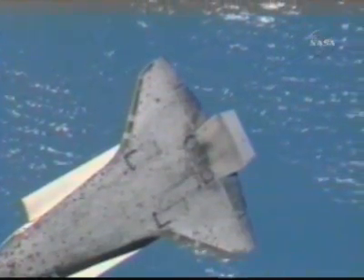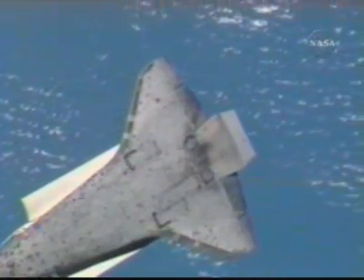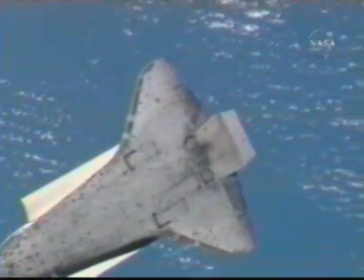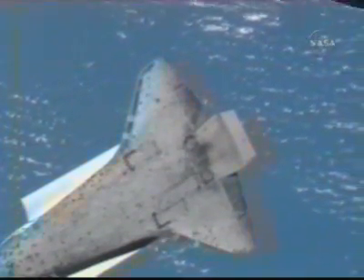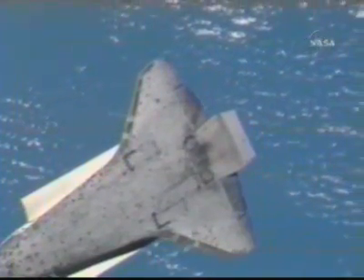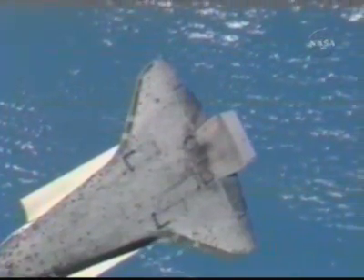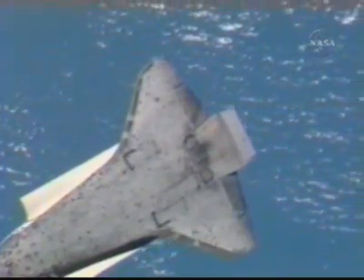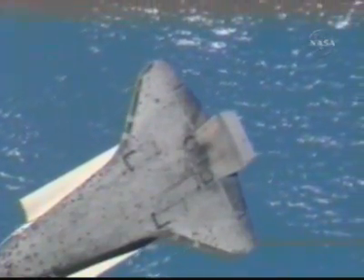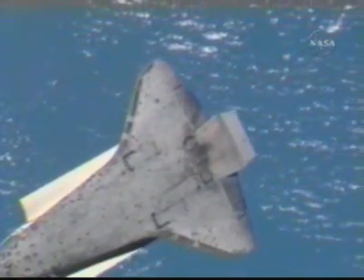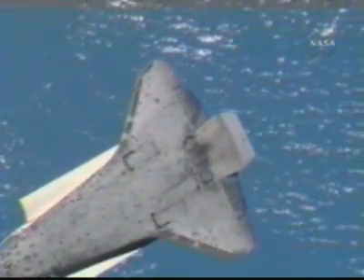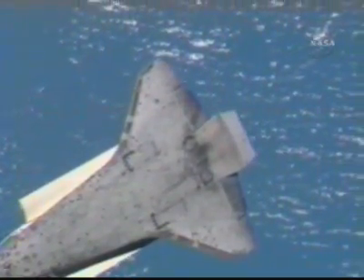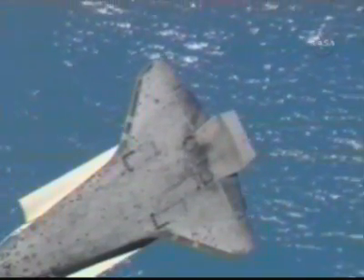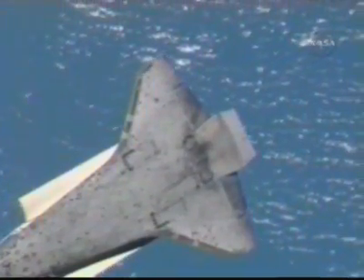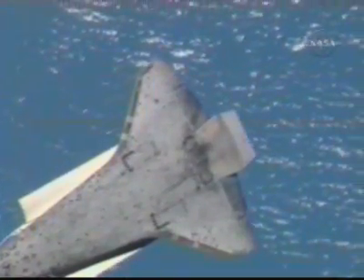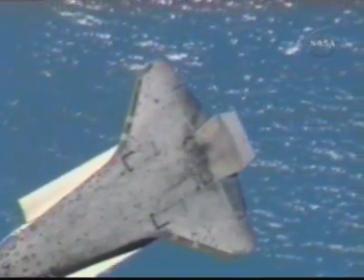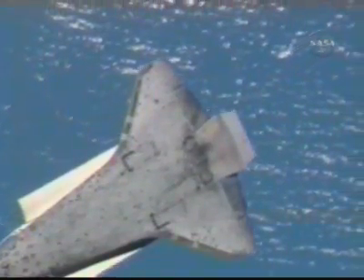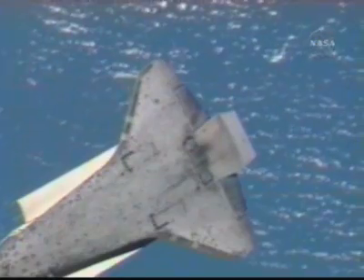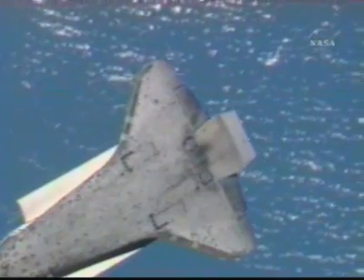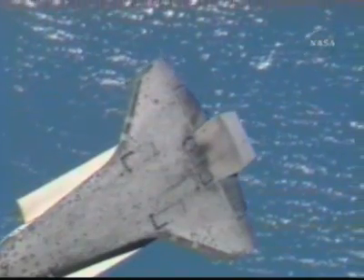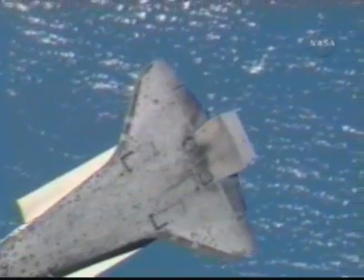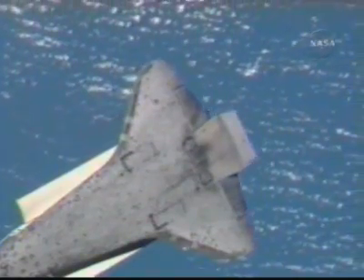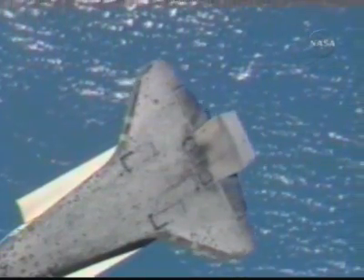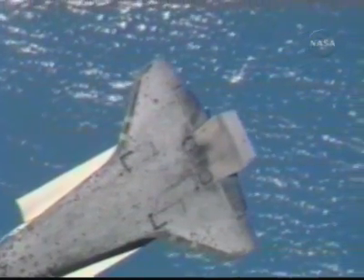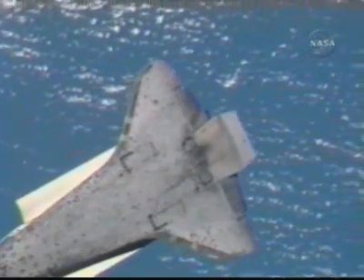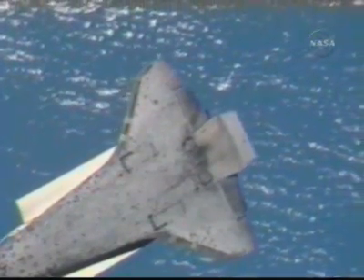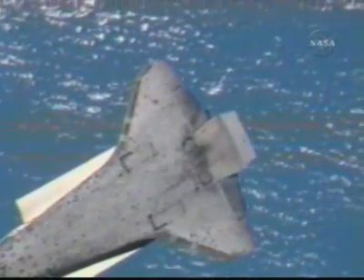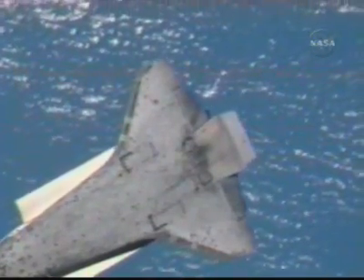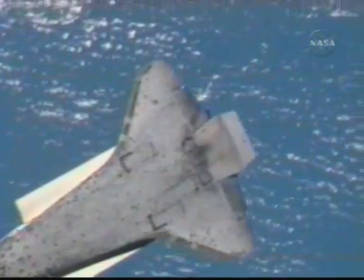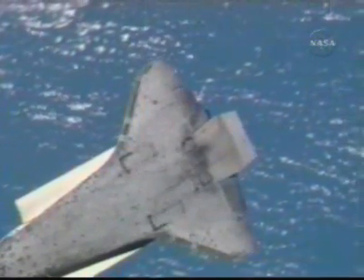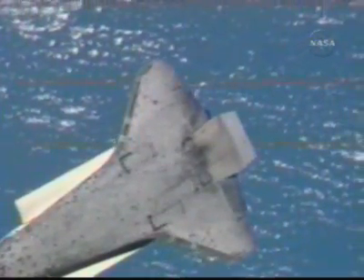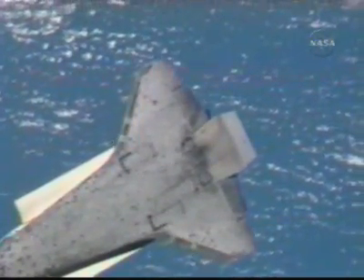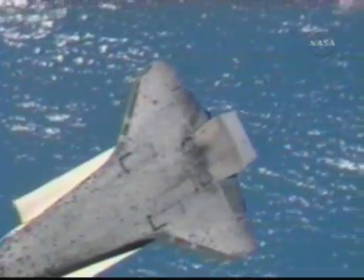Those photos have actually already been downlinked to the ground, so they're available for analysis already.